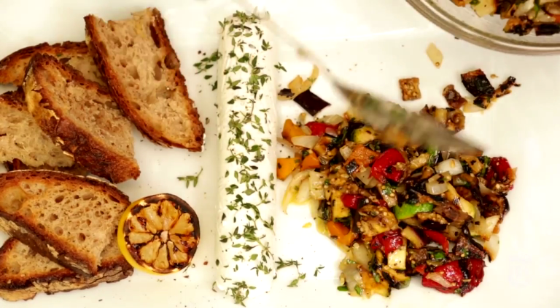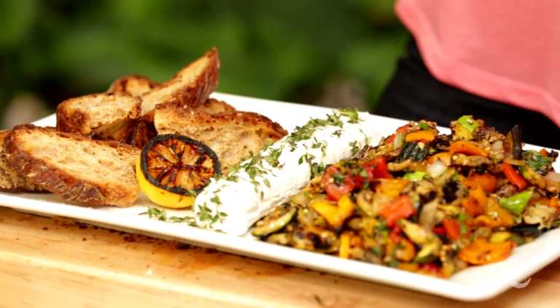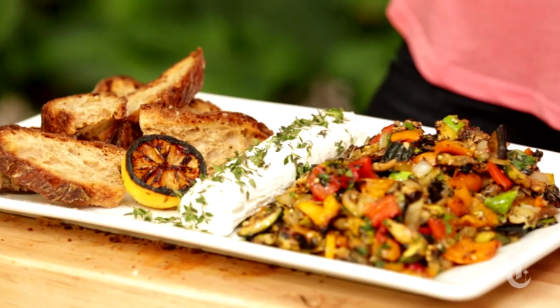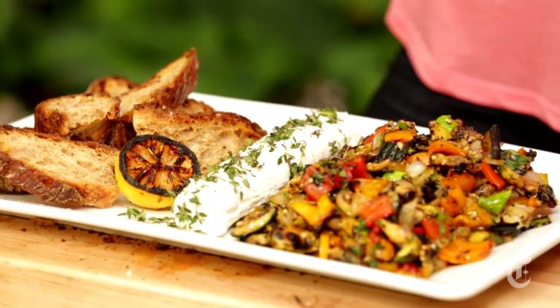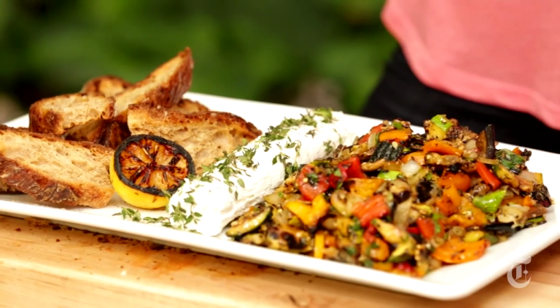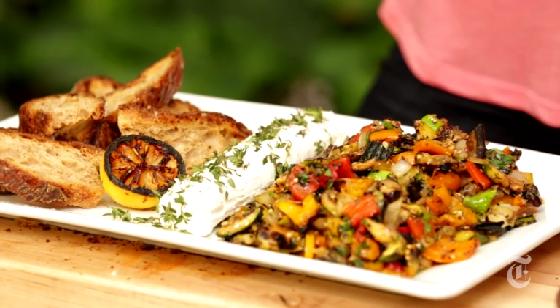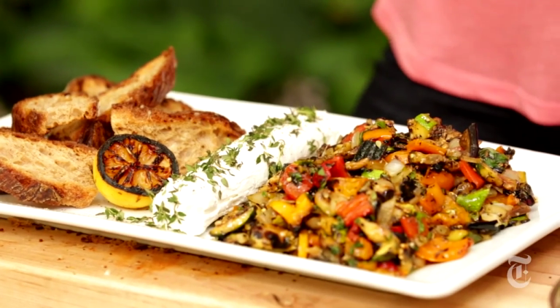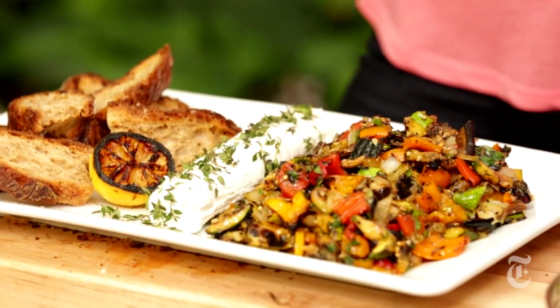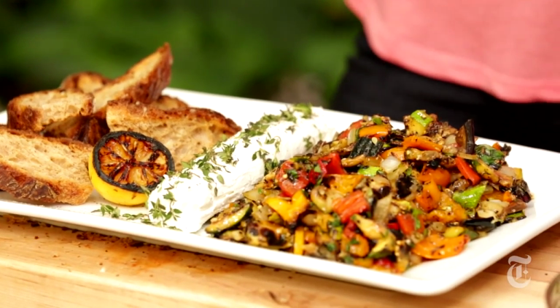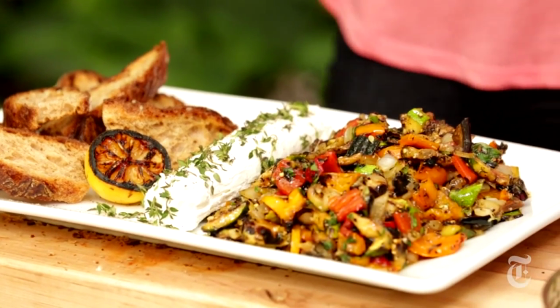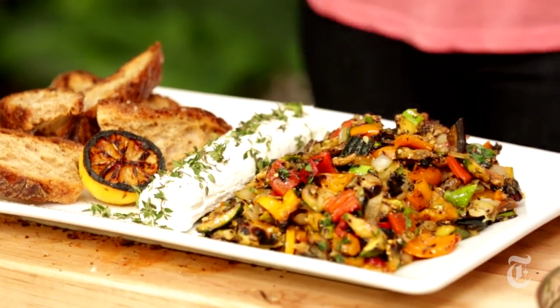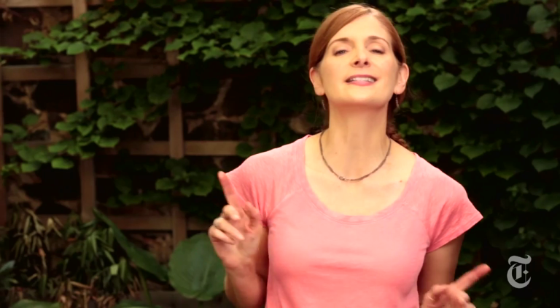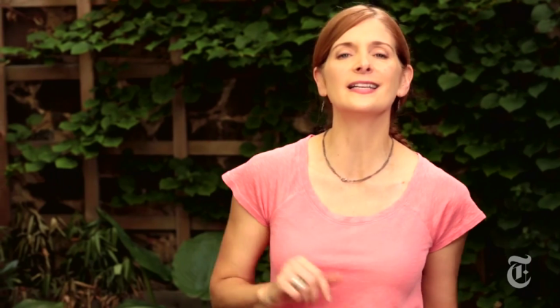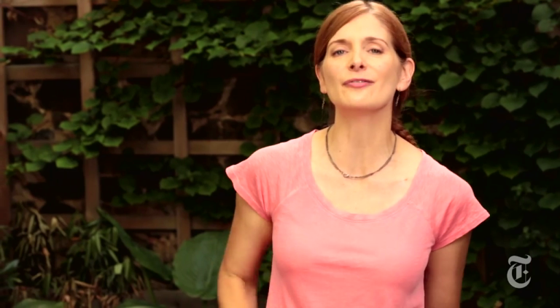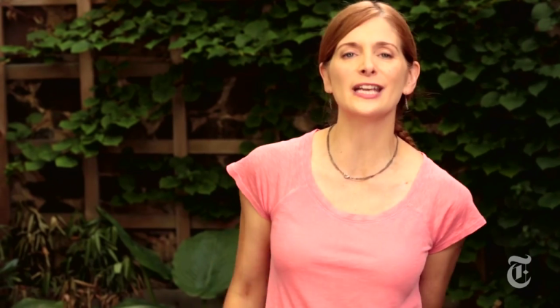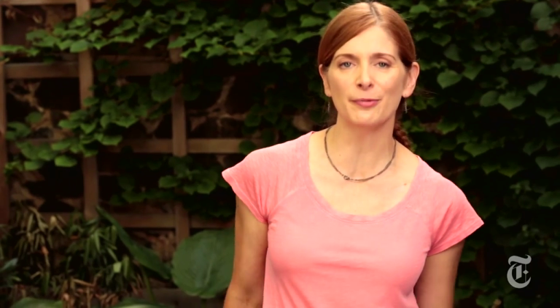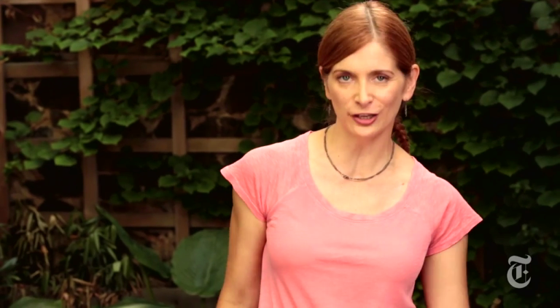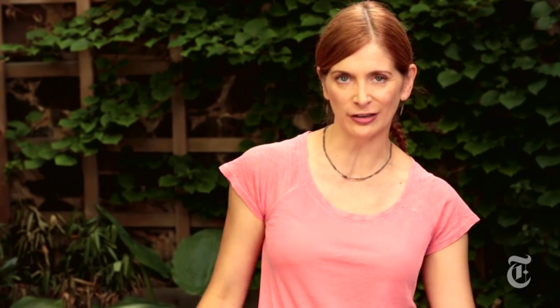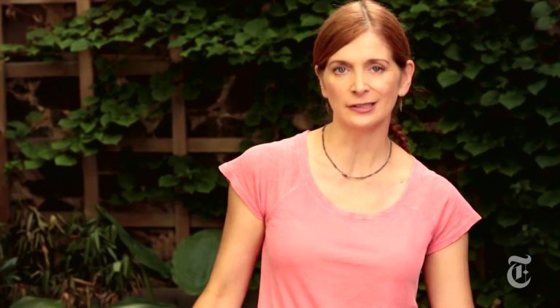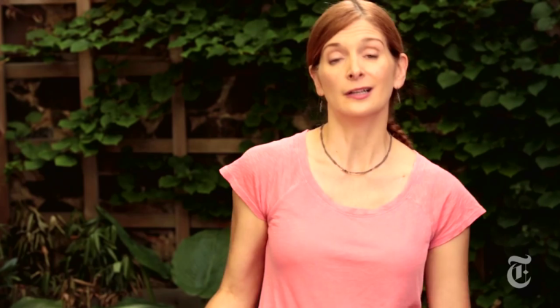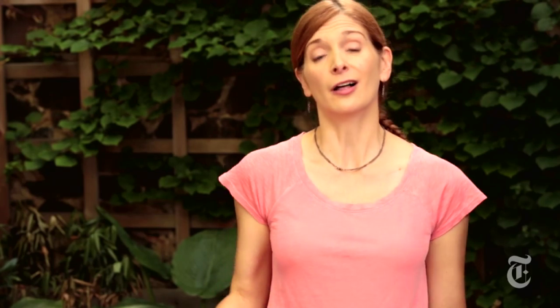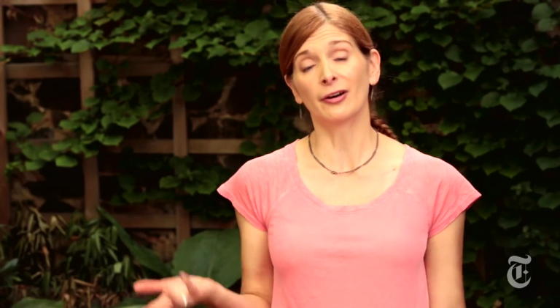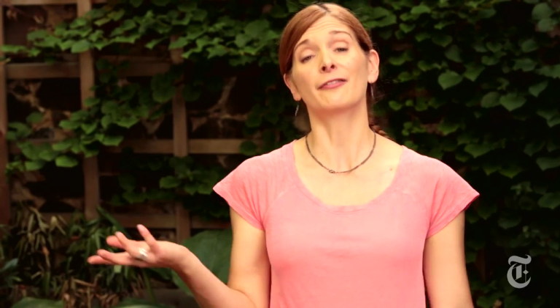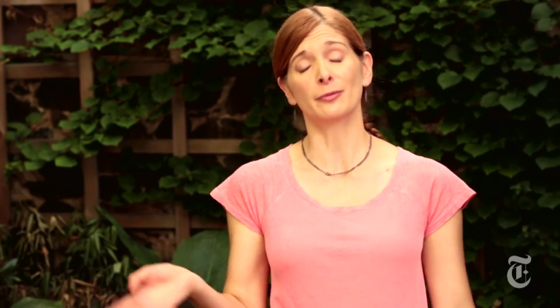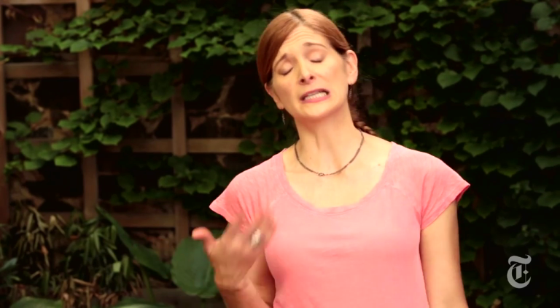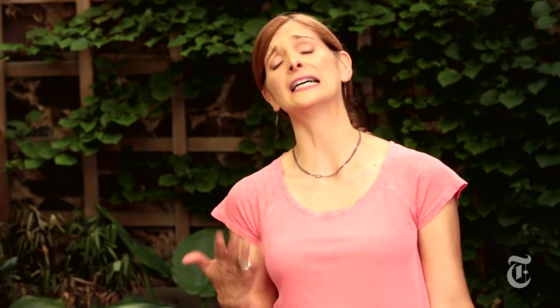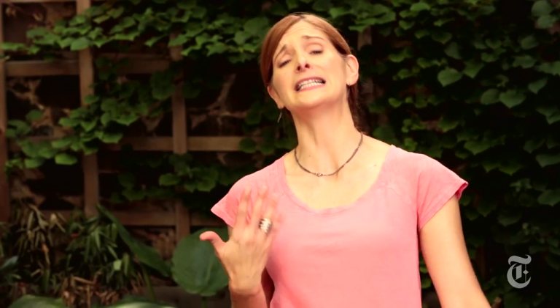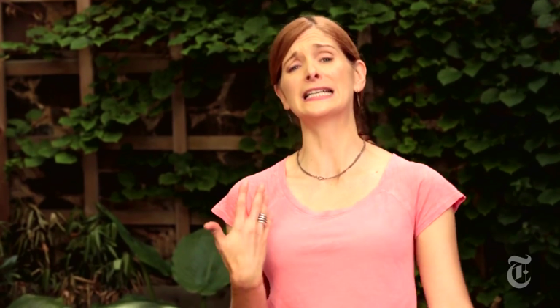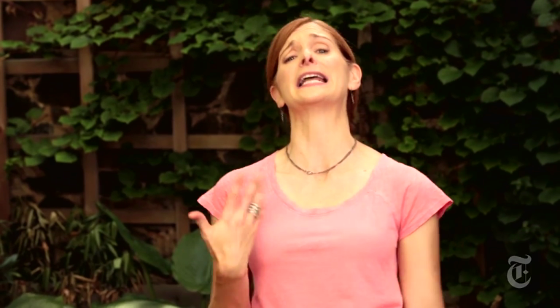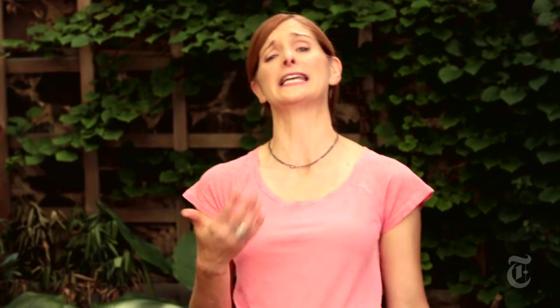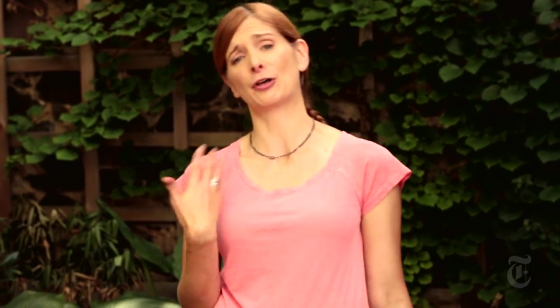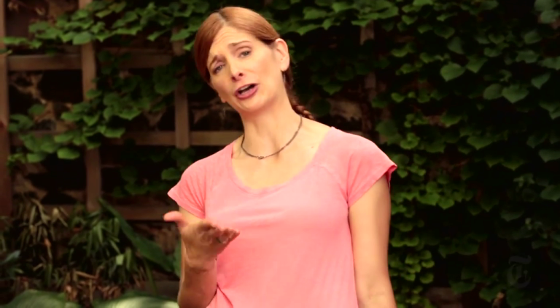Grilled ratatouille at the end of the summer, and I didn't even heat up the kitchen. Although I have to admit, I did kind of heat up the cook.